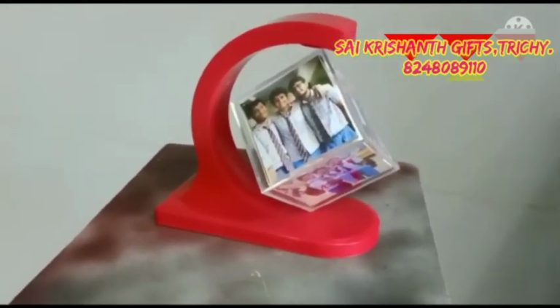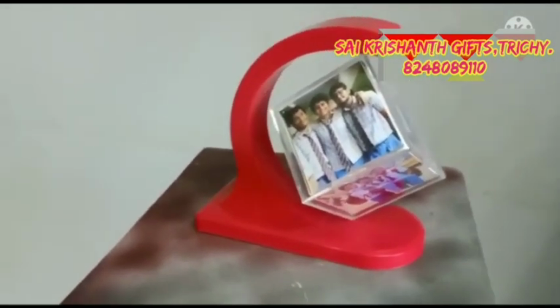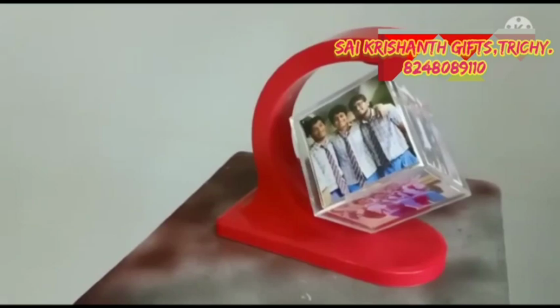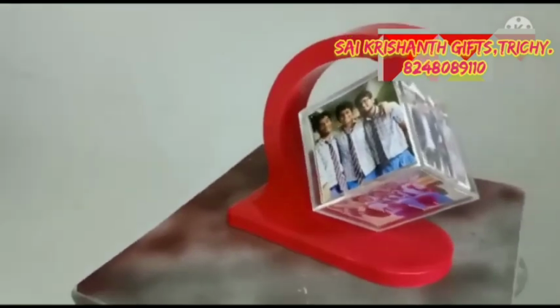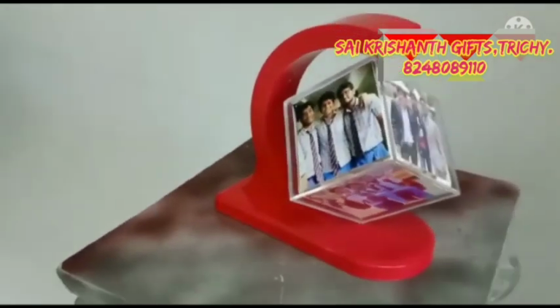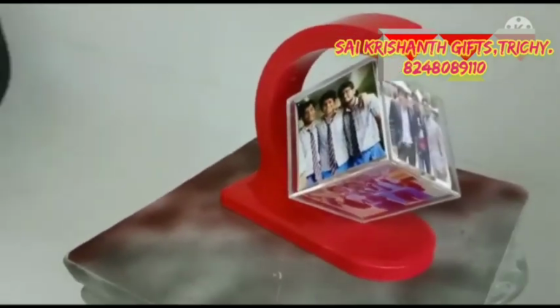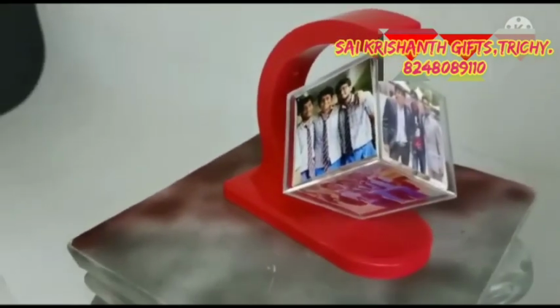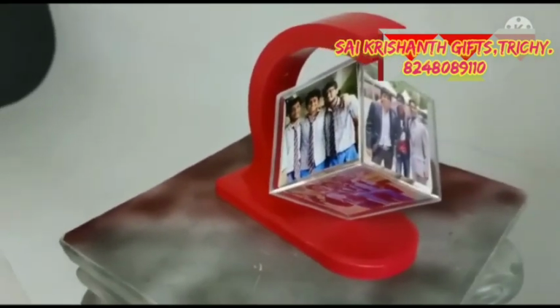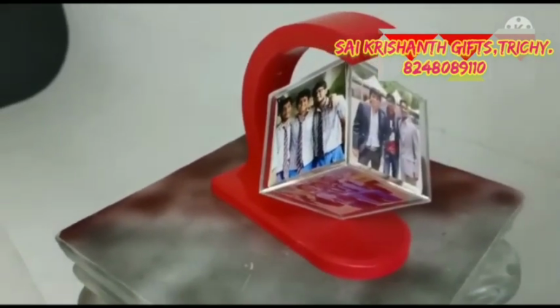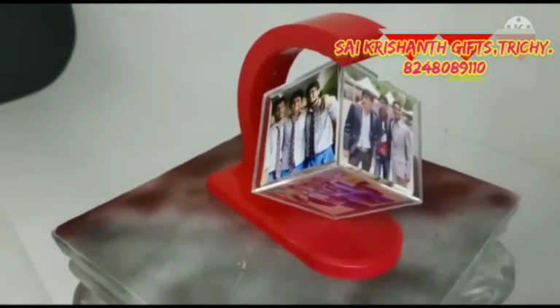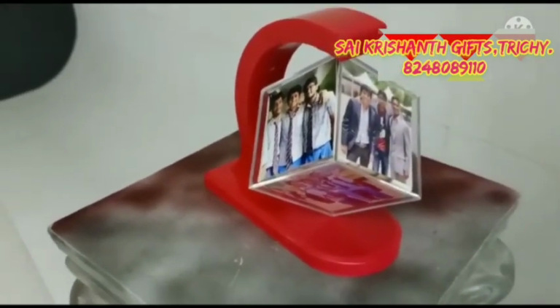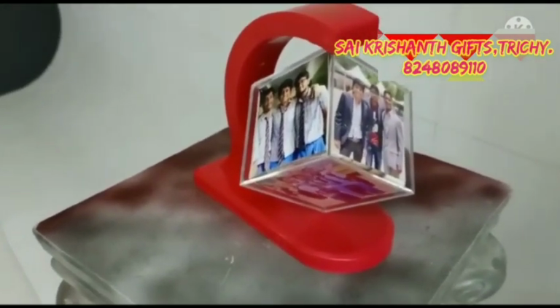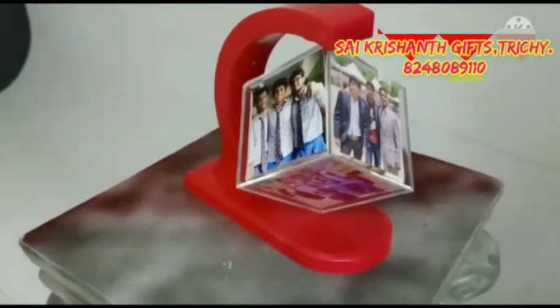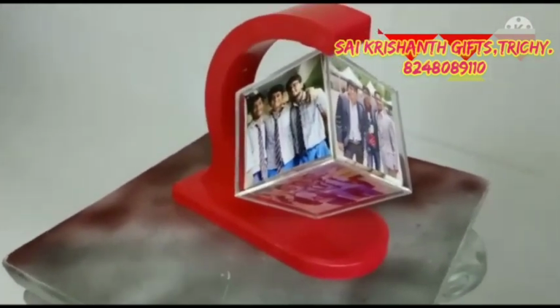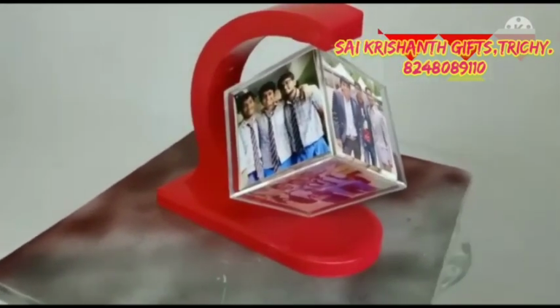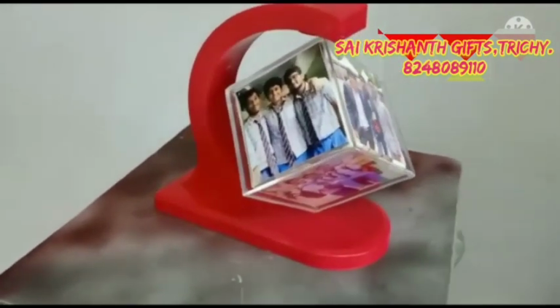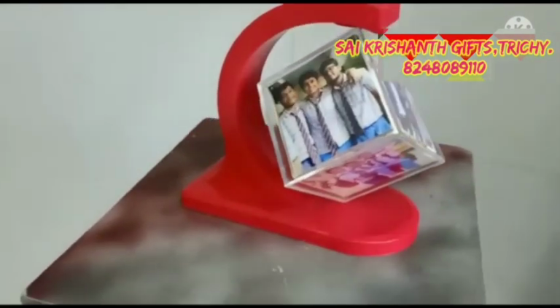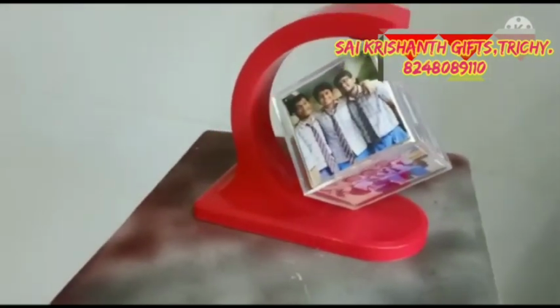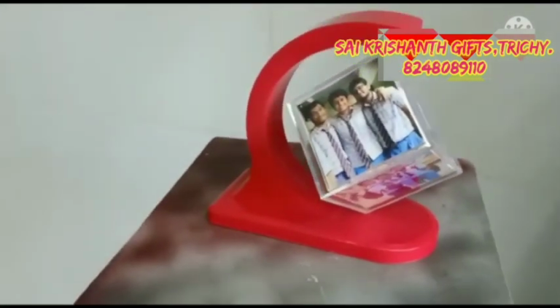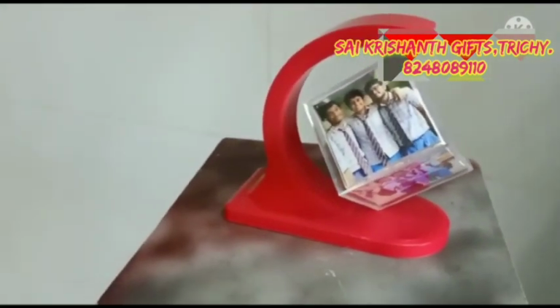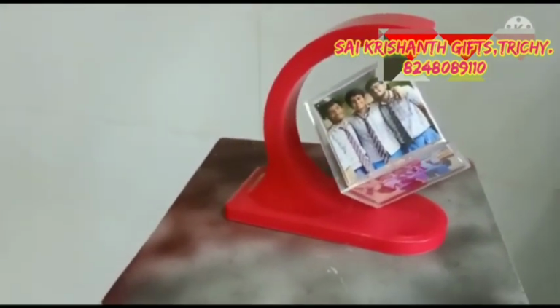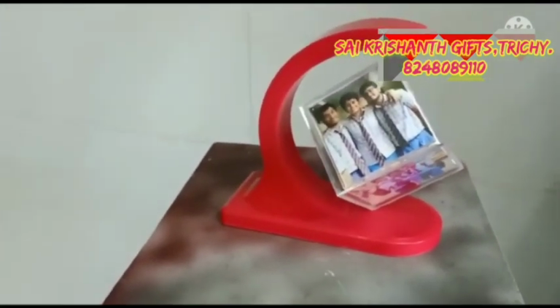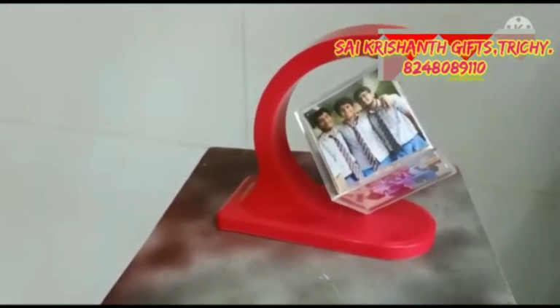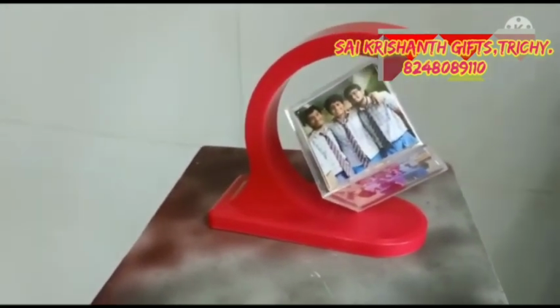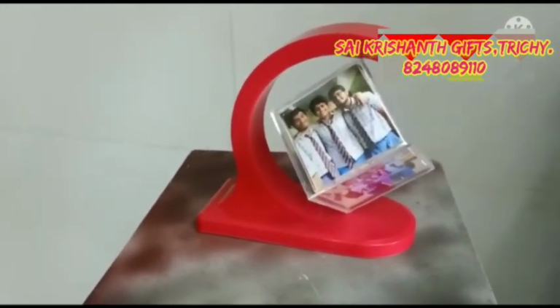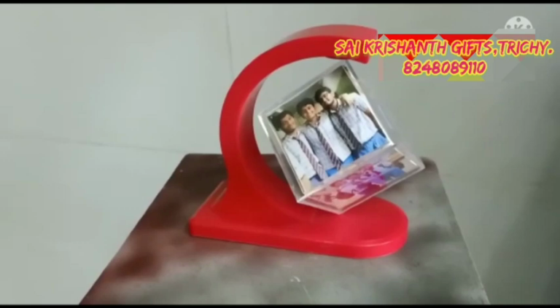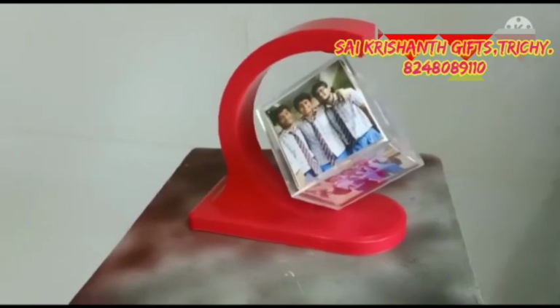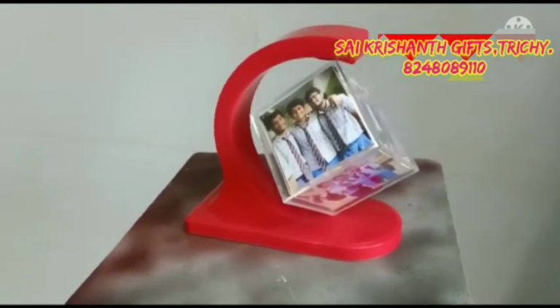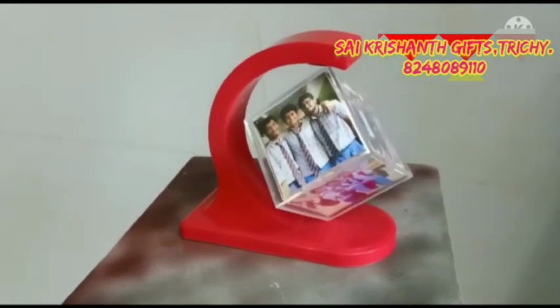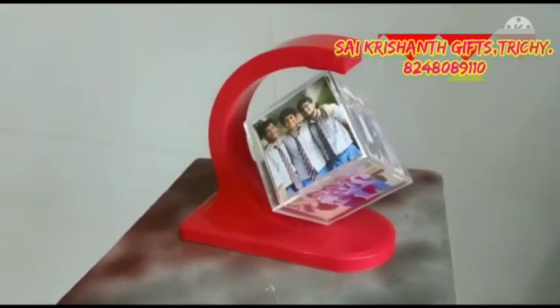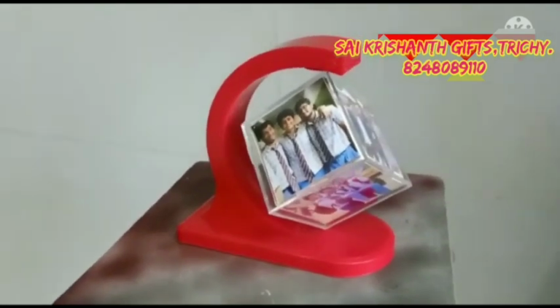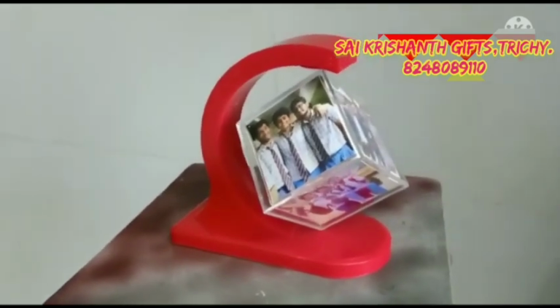You can use 6 pixels. You can use a cube size. You can use it.